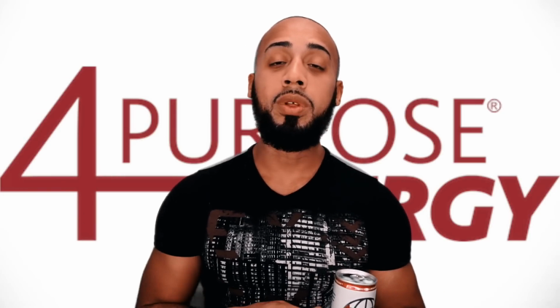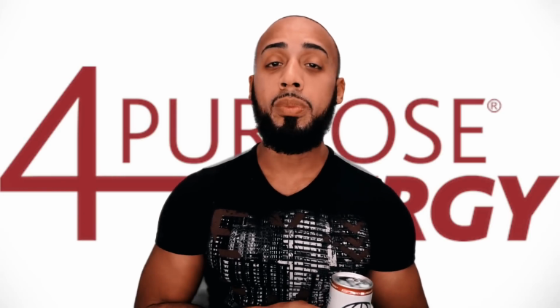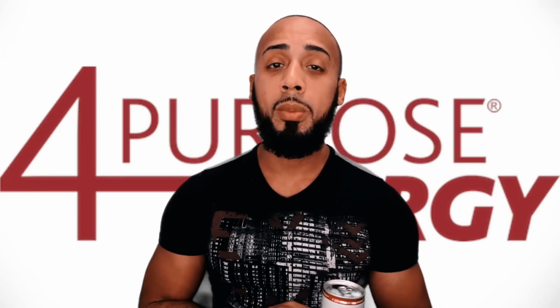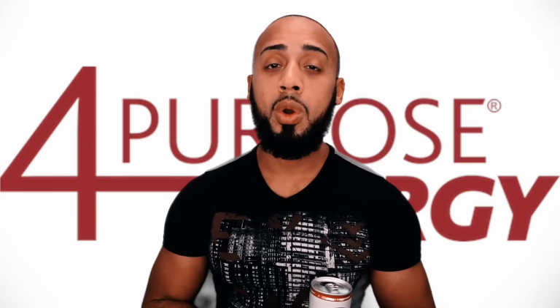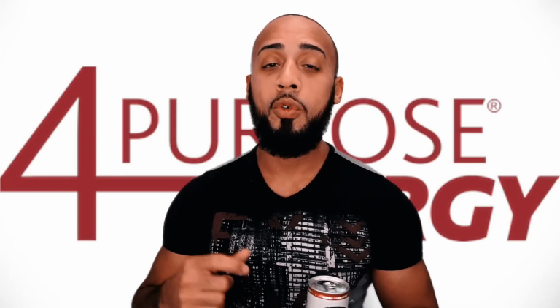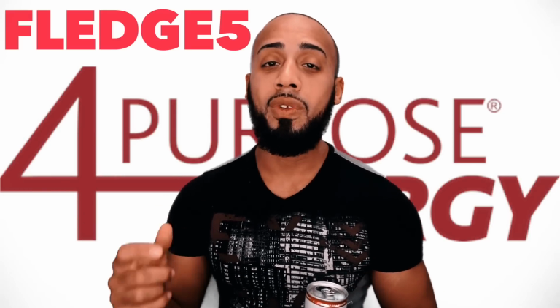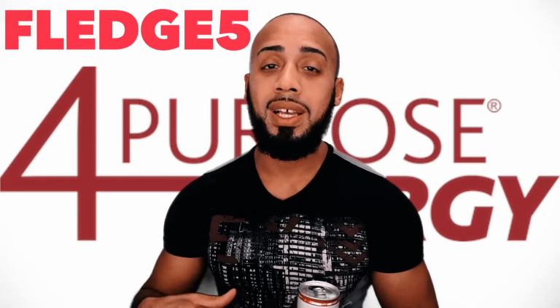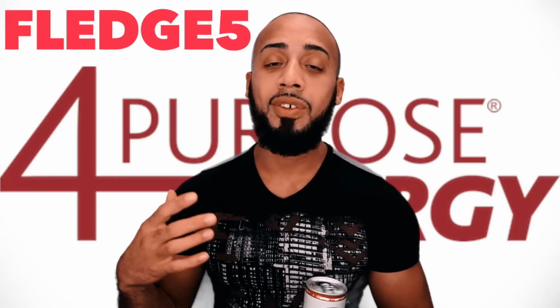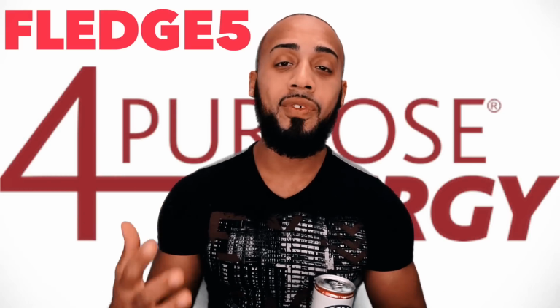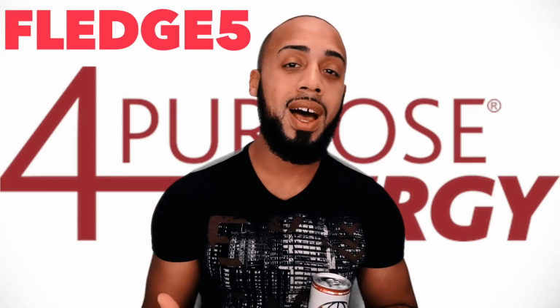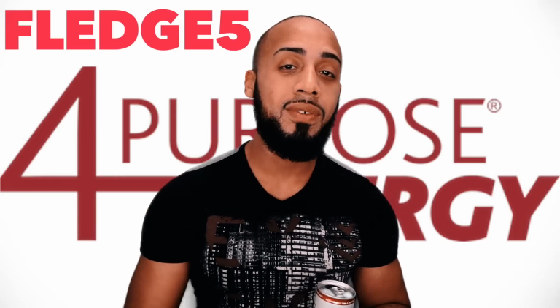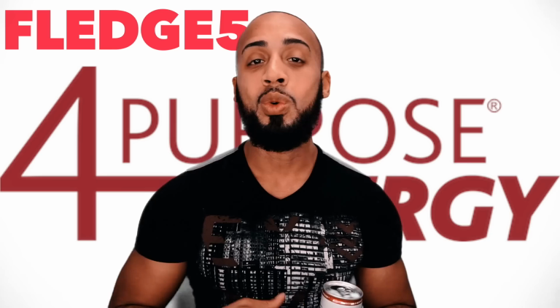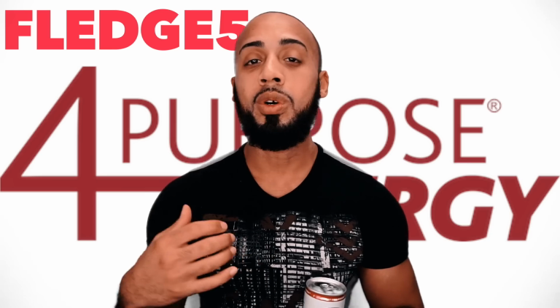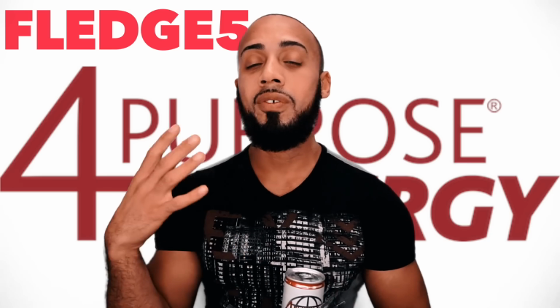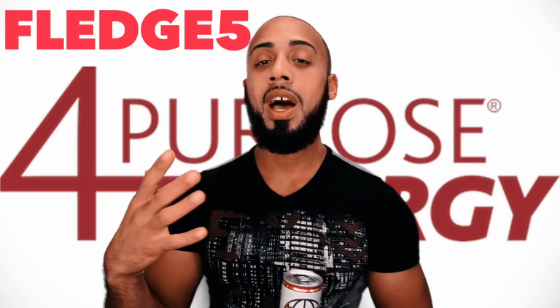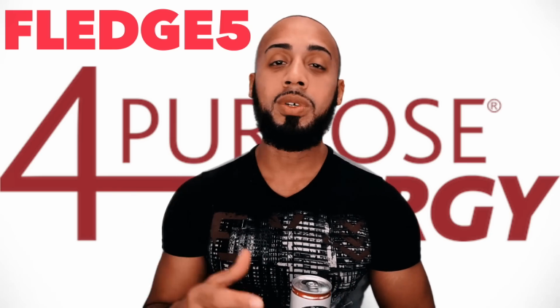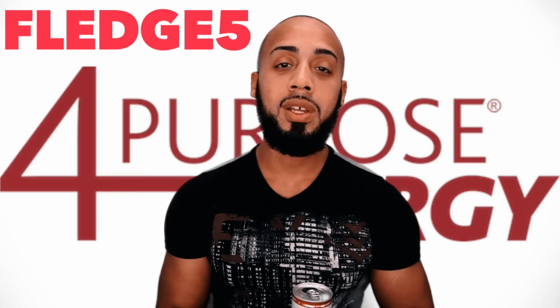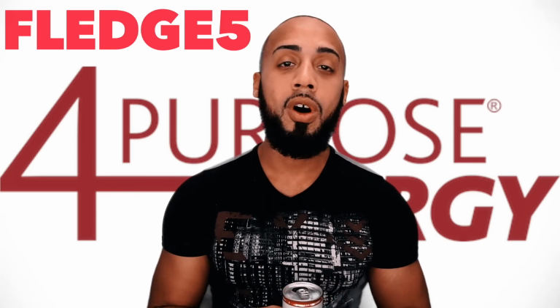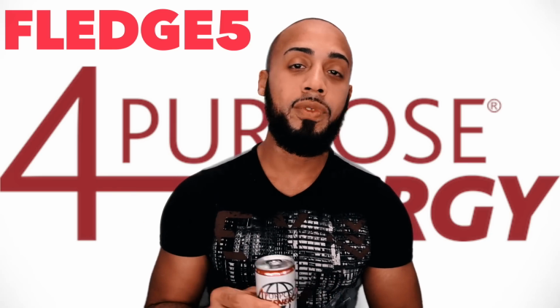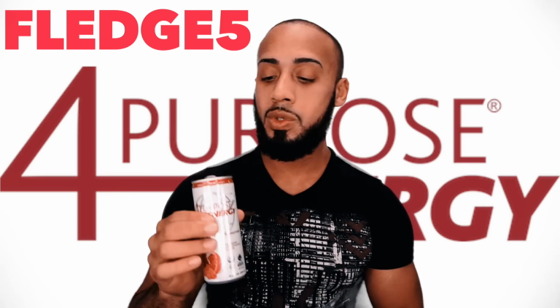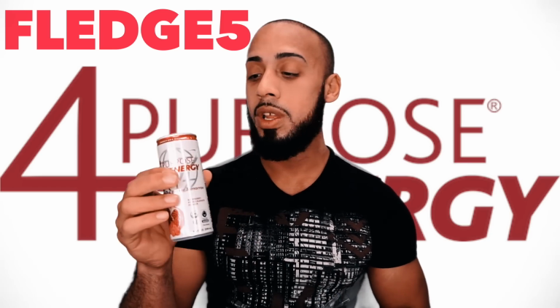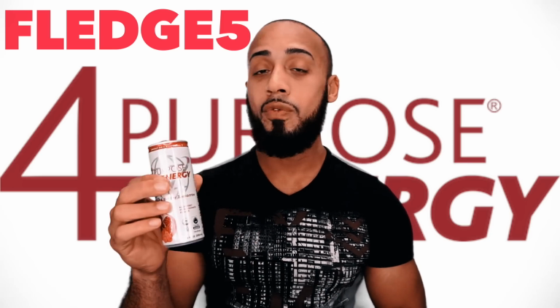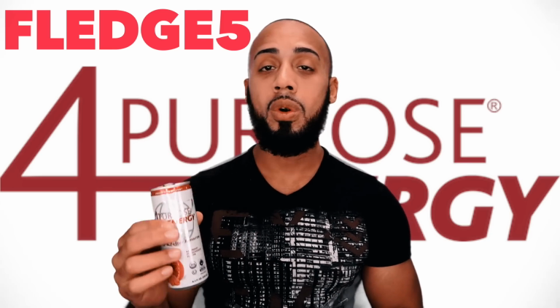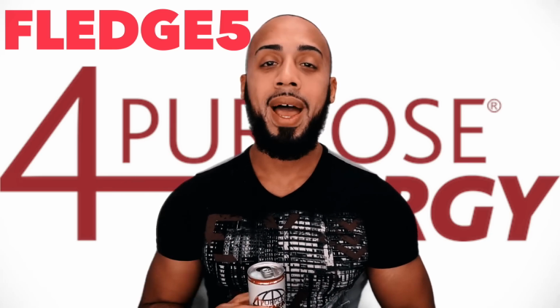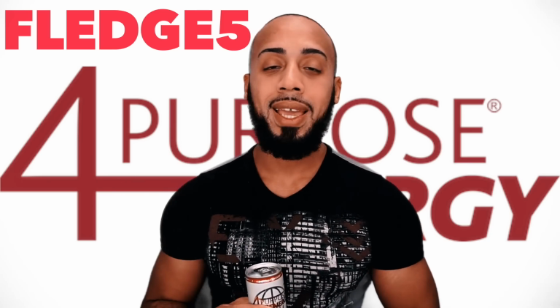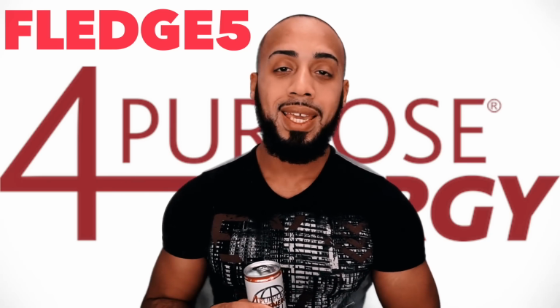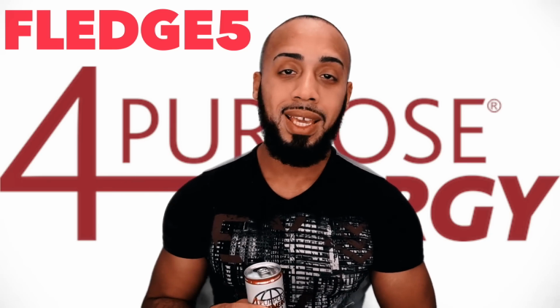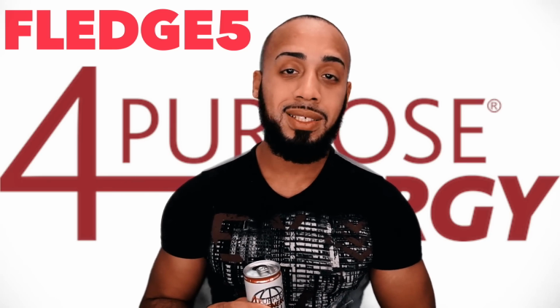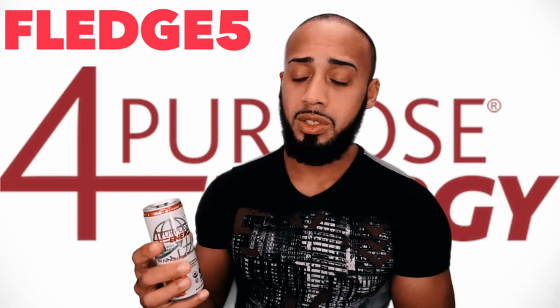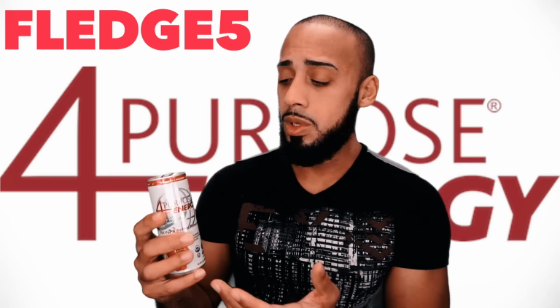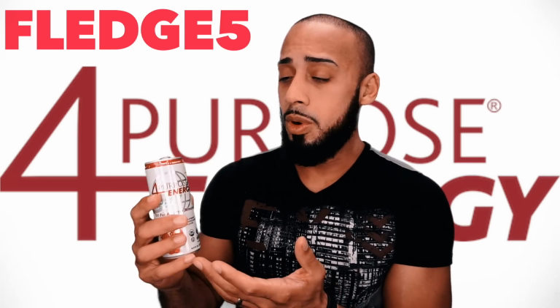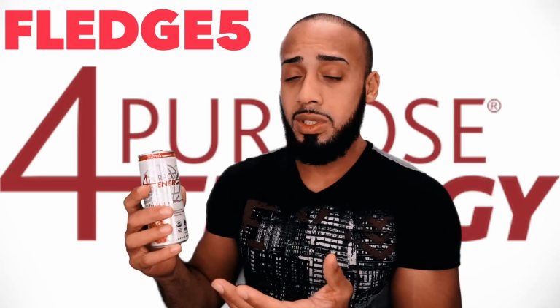The link is in the description down below, and if you put the promo code FLEDGE5 you will get five percent off their 24-pack case so you can save some money.